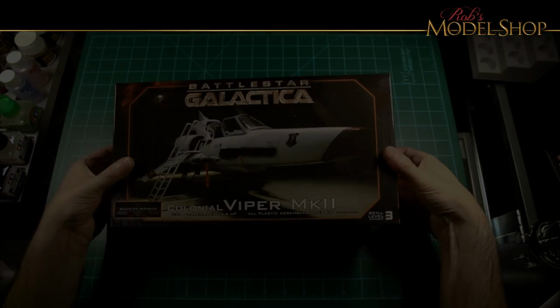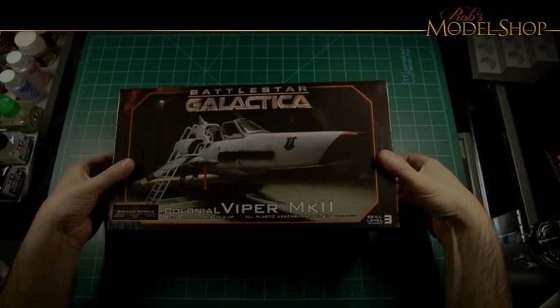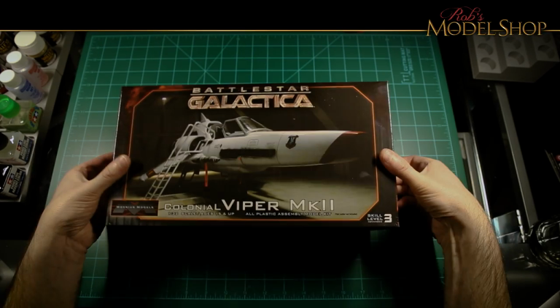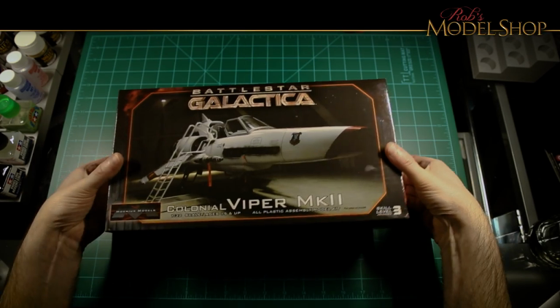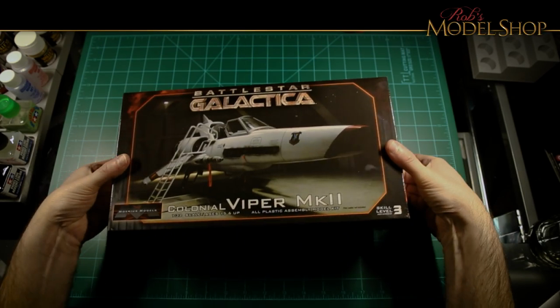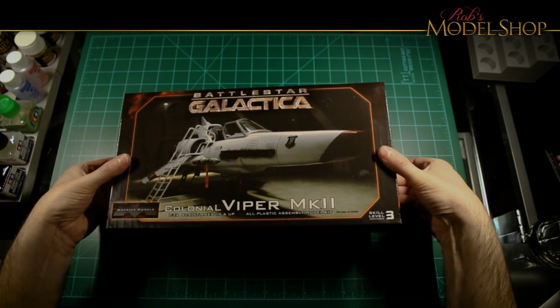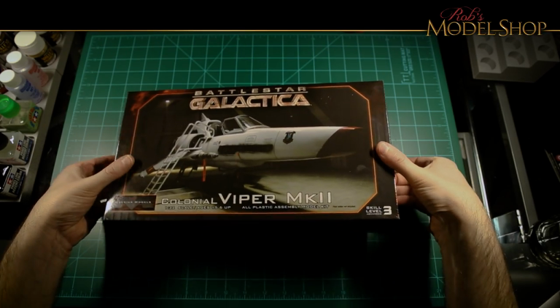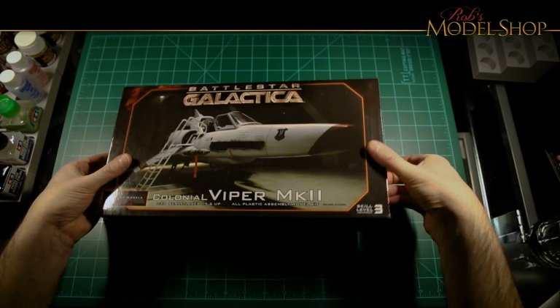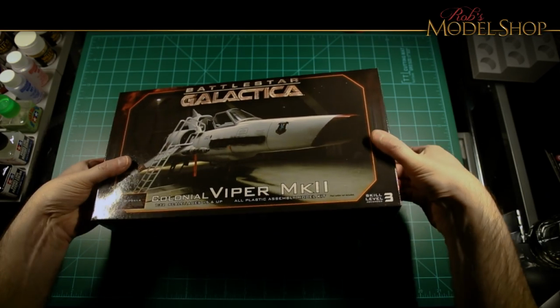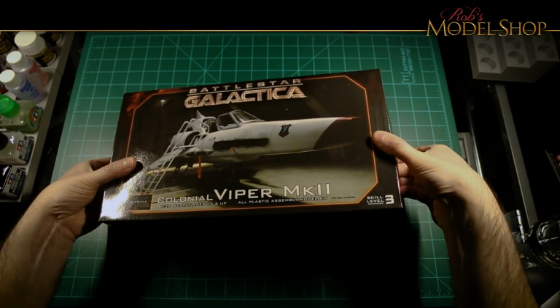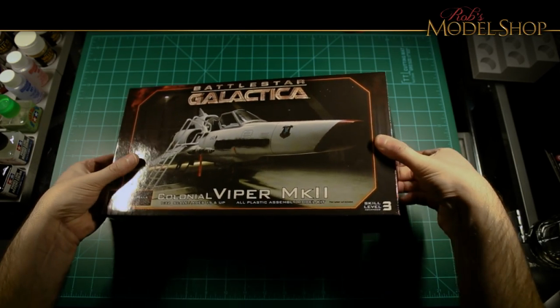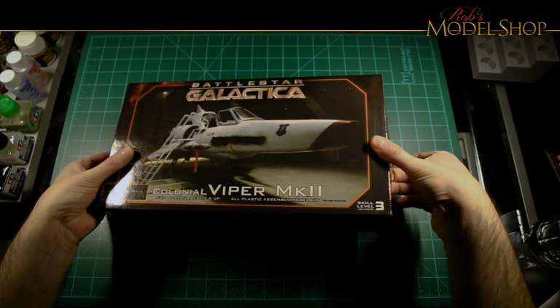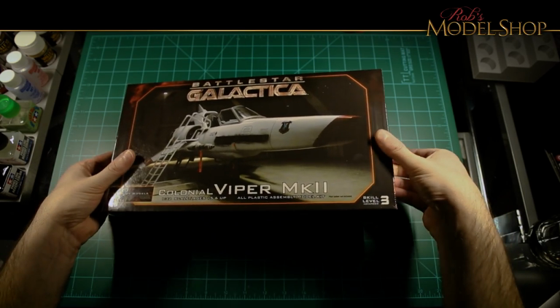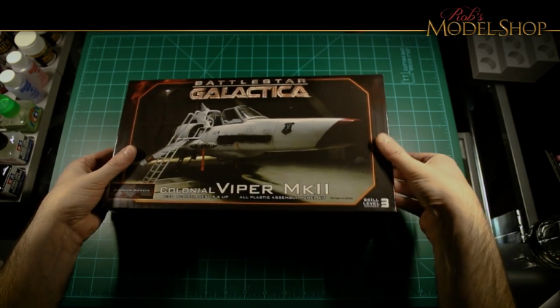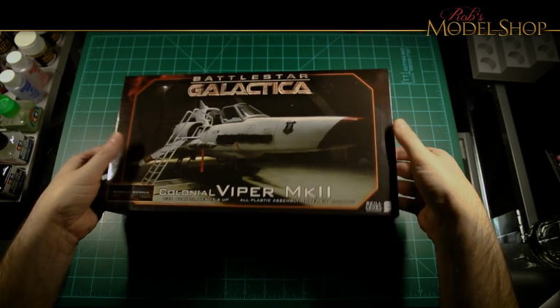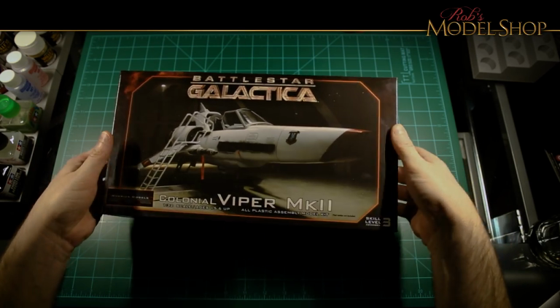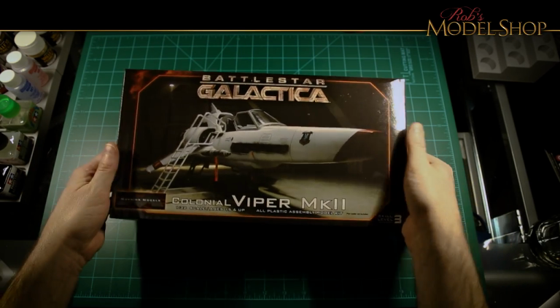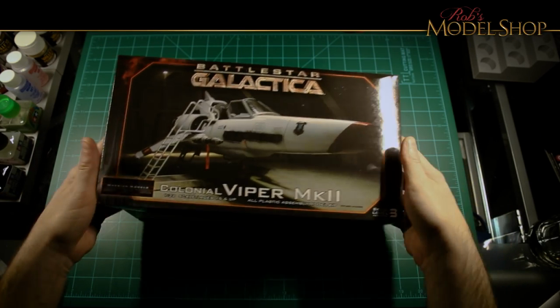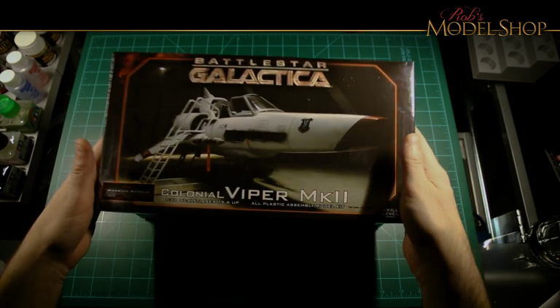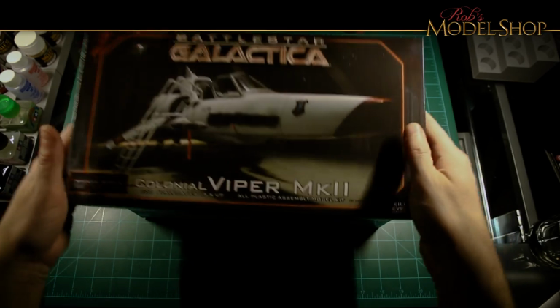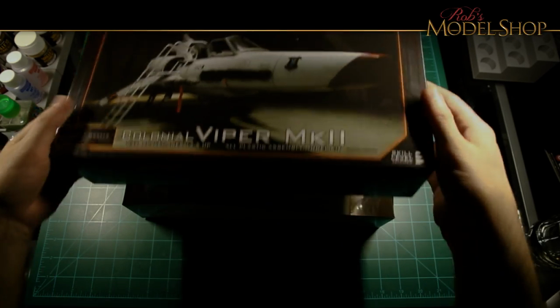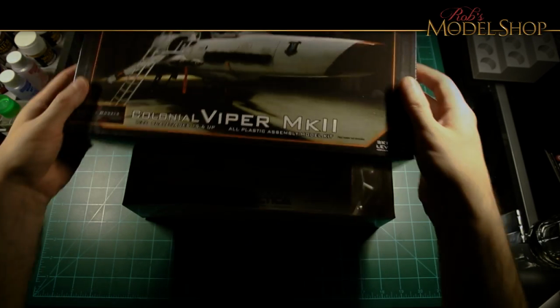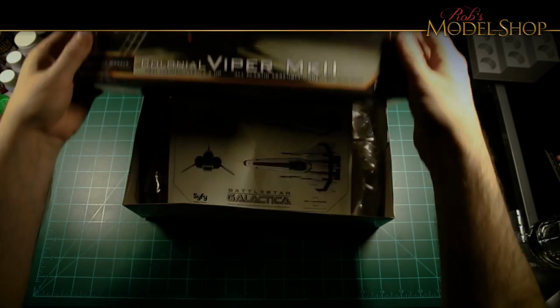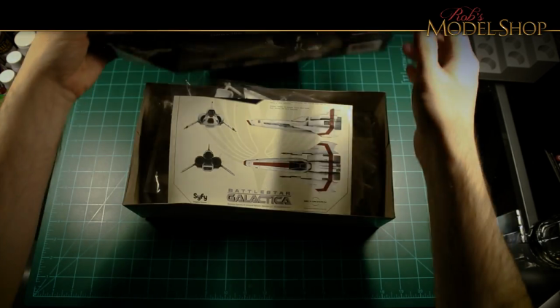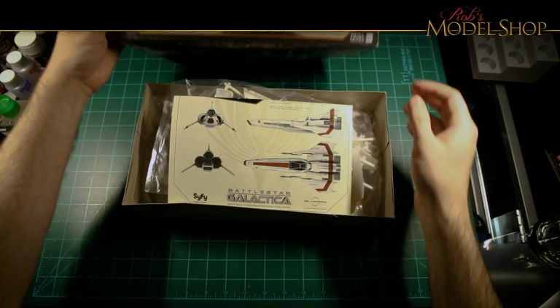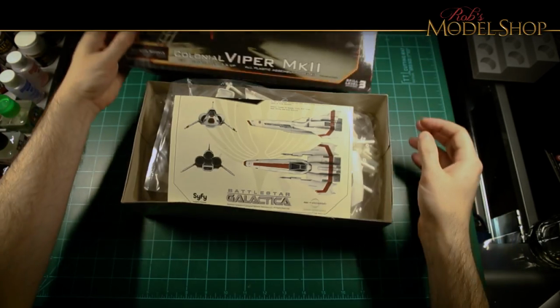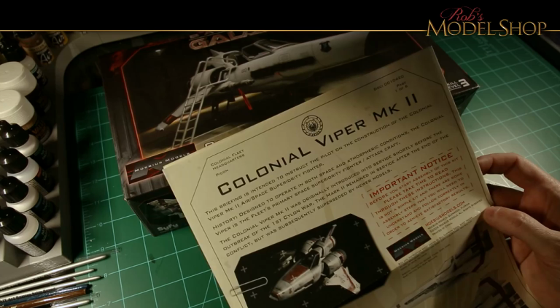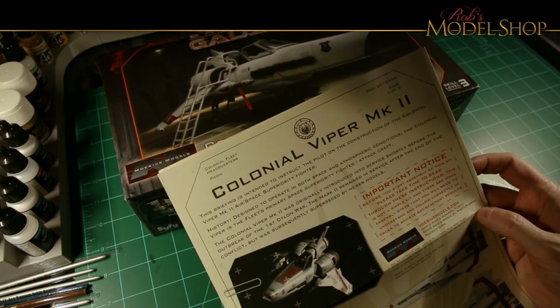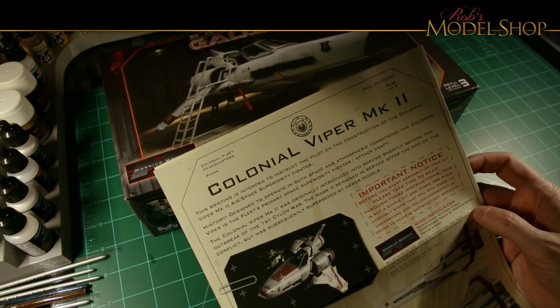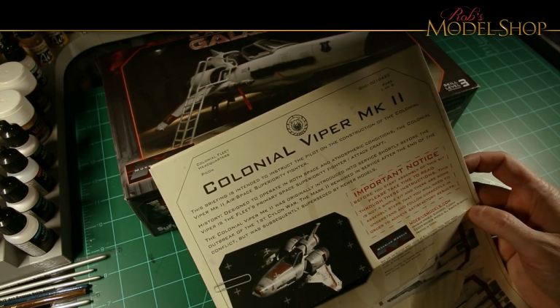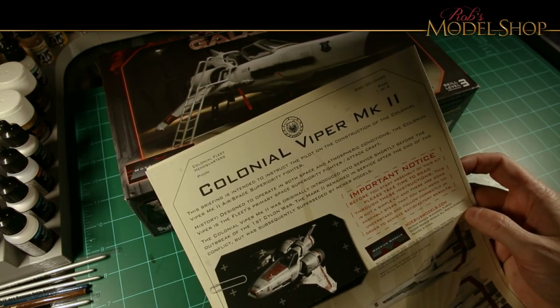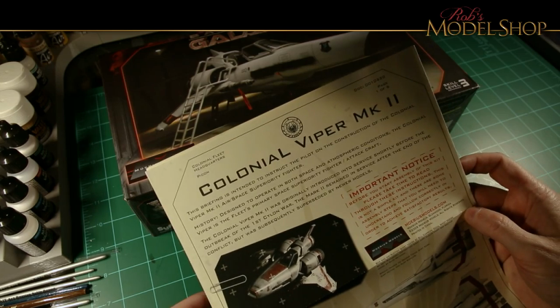Today we're going to build a Colonial Viper Mark II from Battlestar Galactica. Let's go ahead and take a look inside the box.